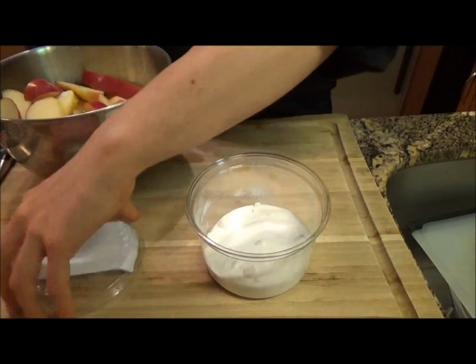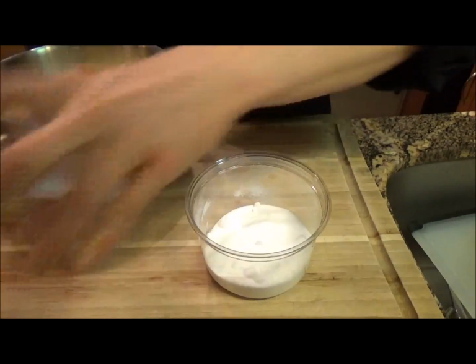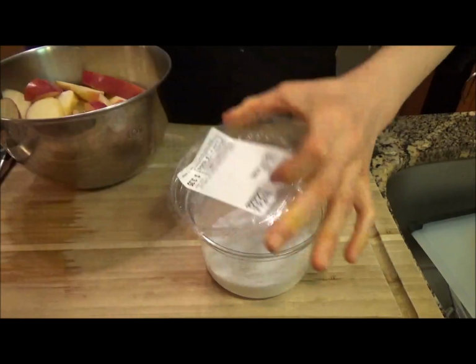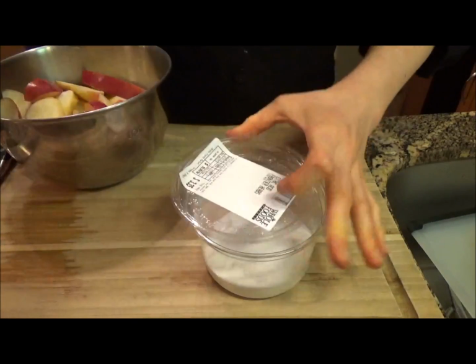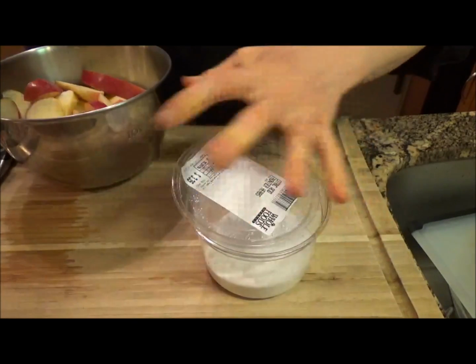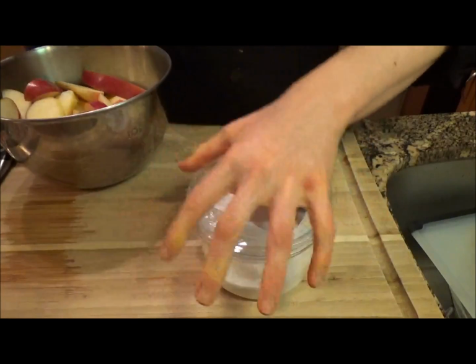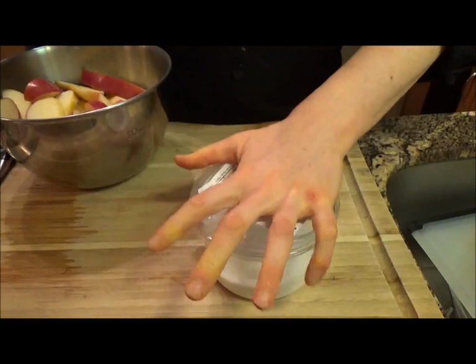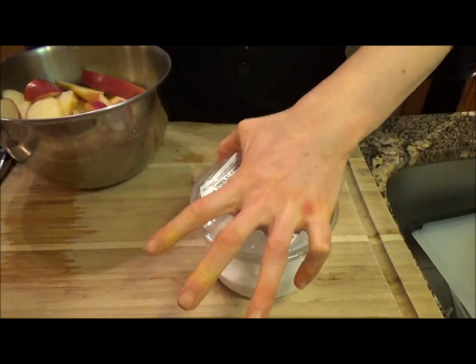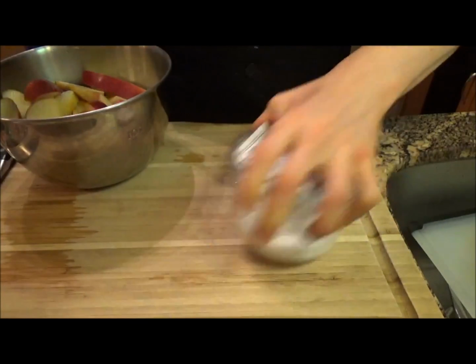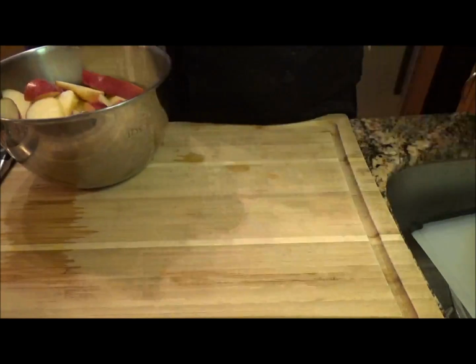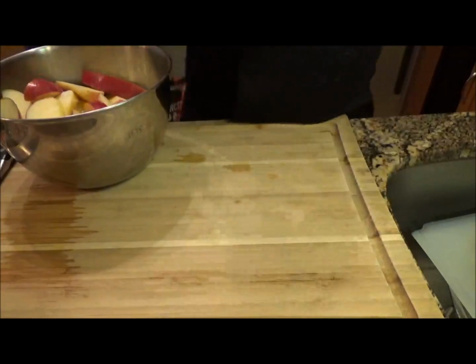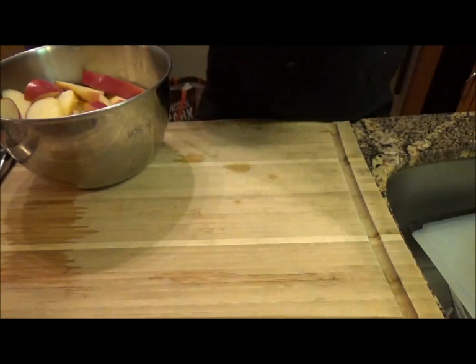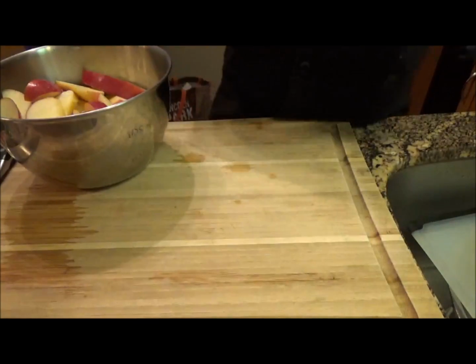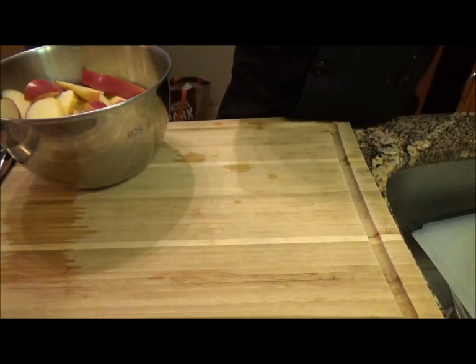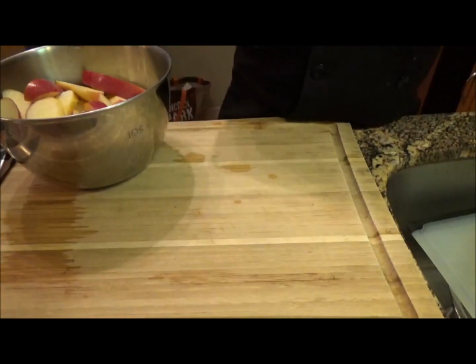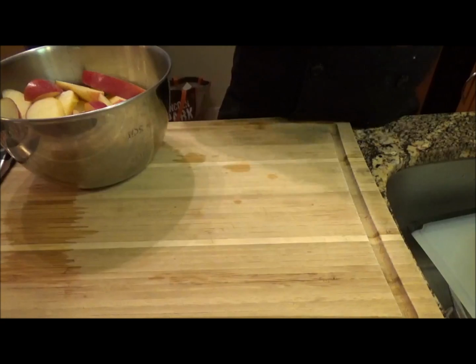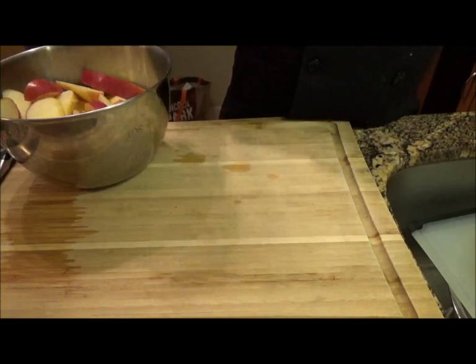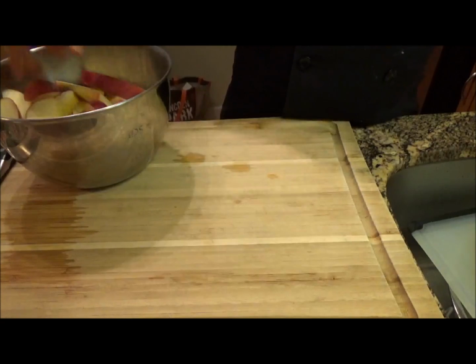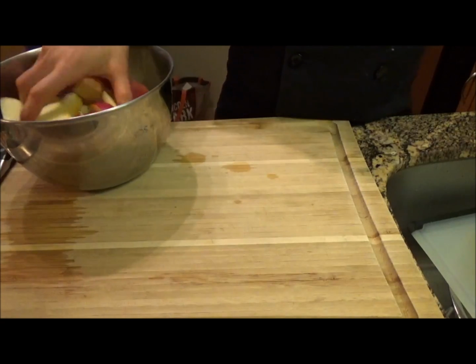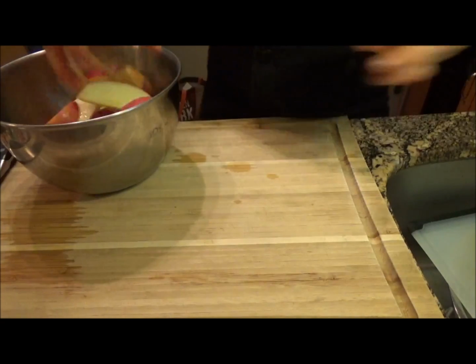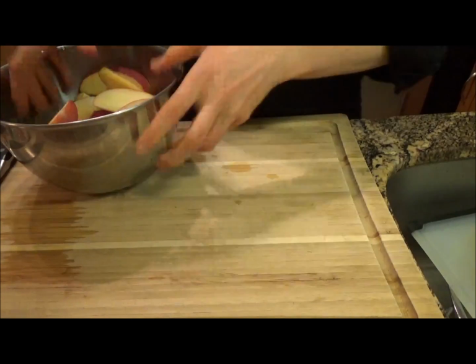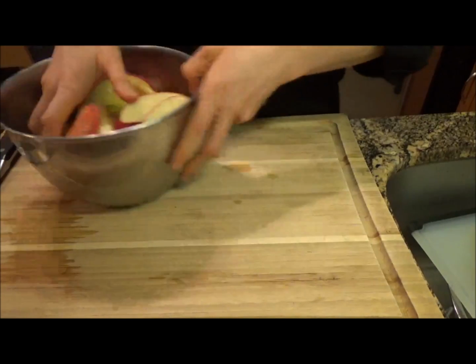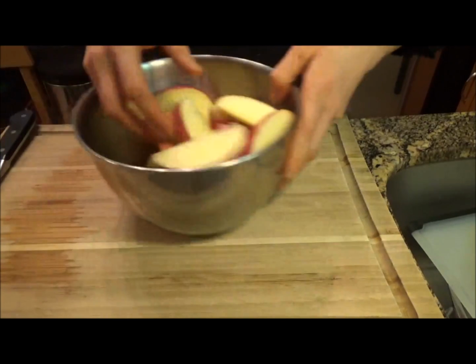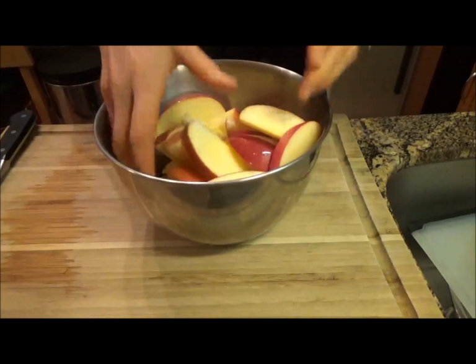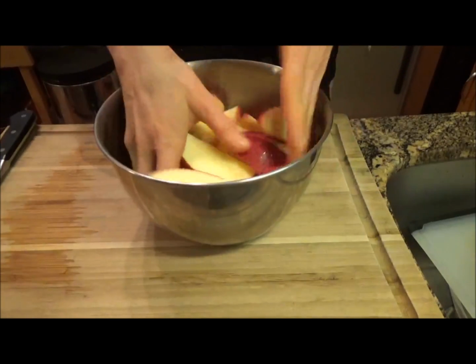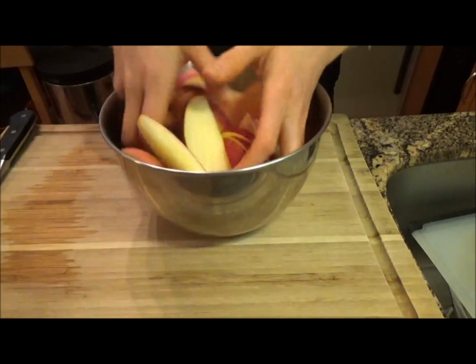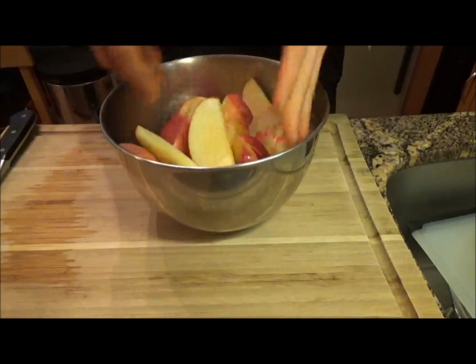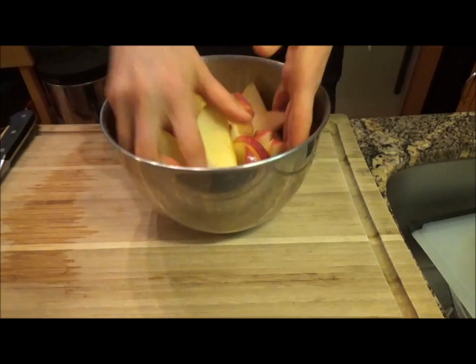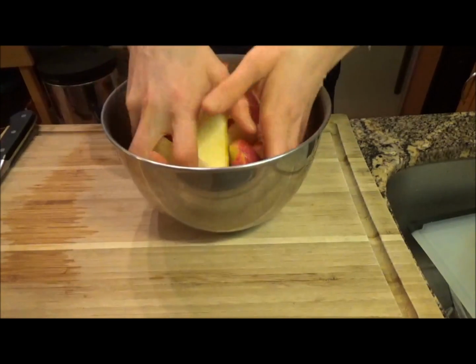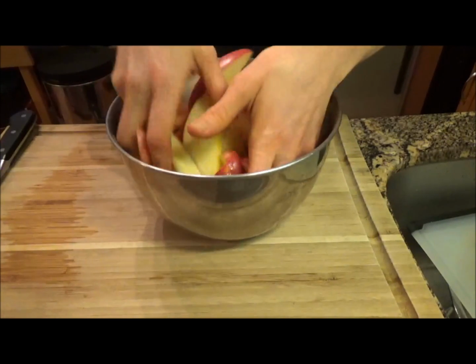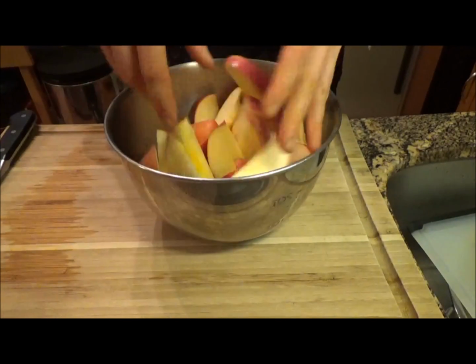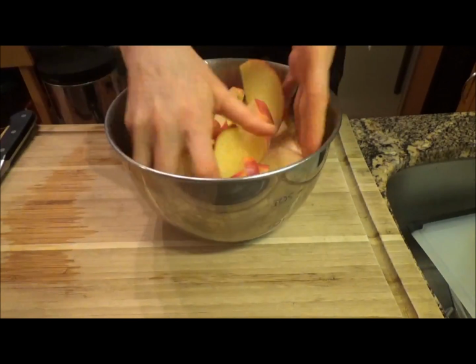Use your hands and give it a good toss, making sure every piece is coated.